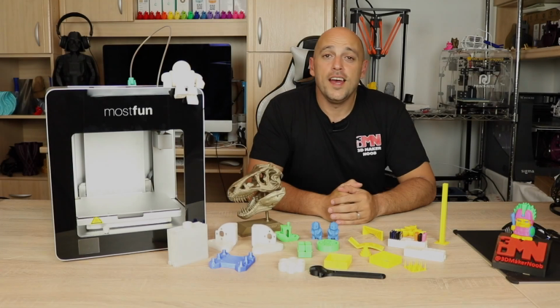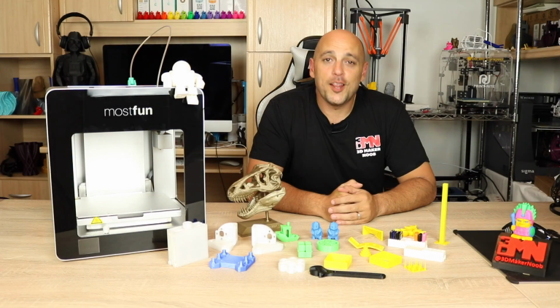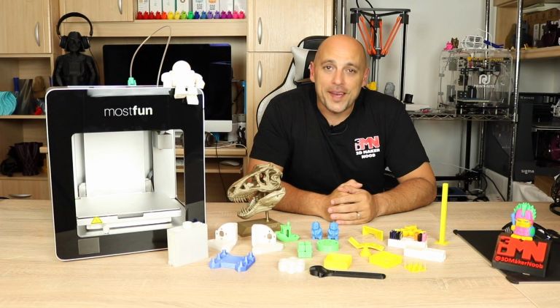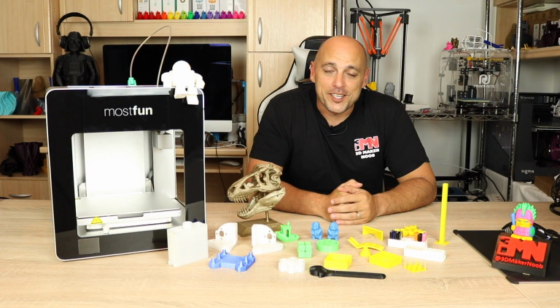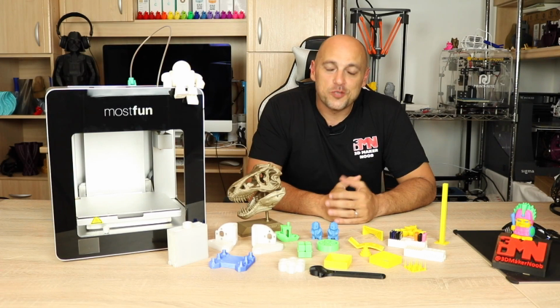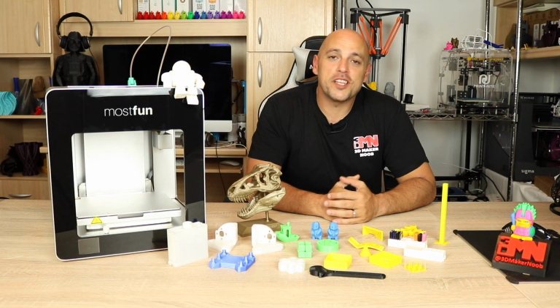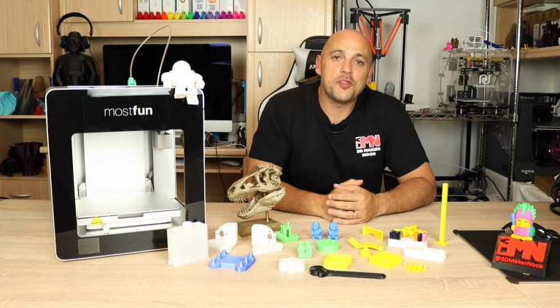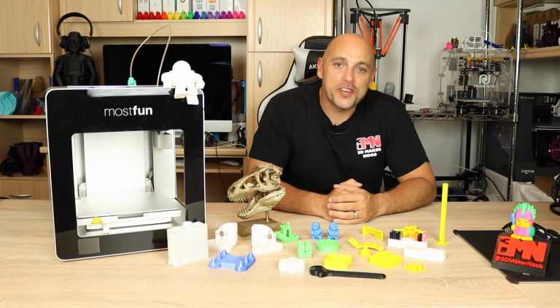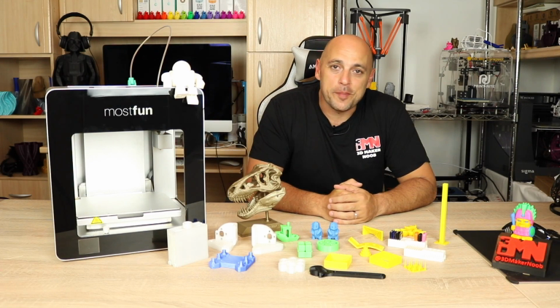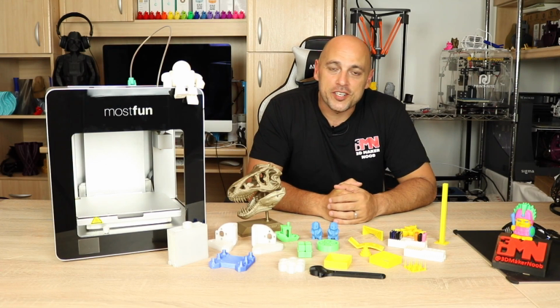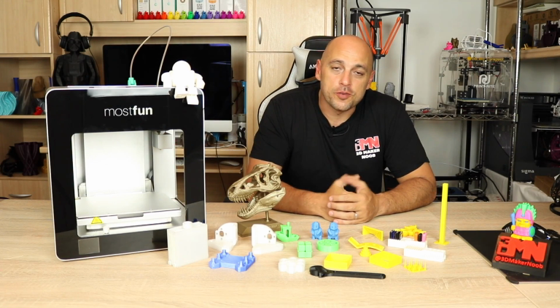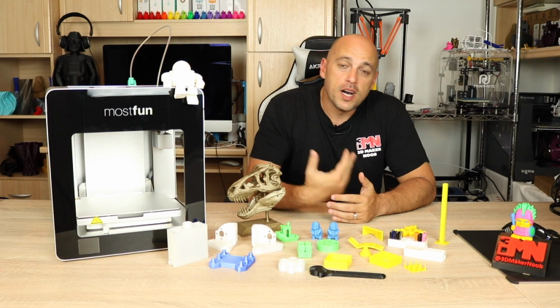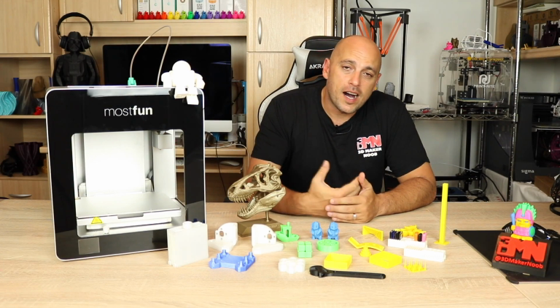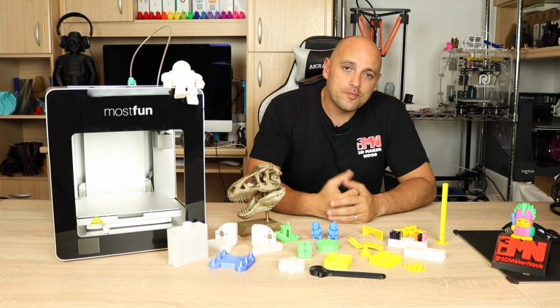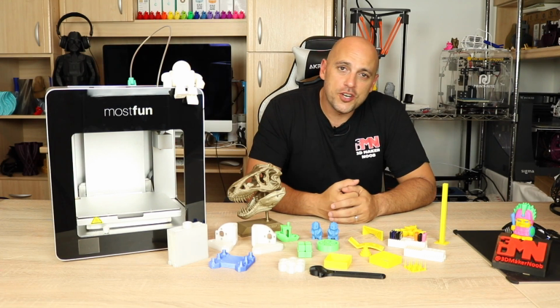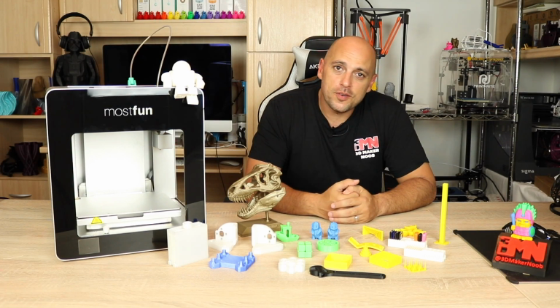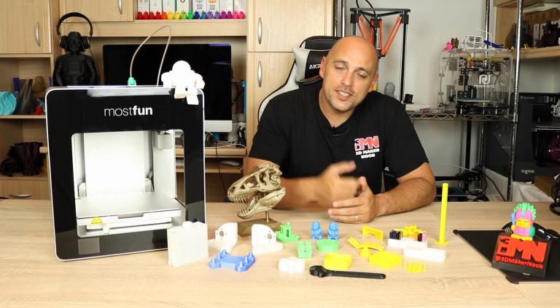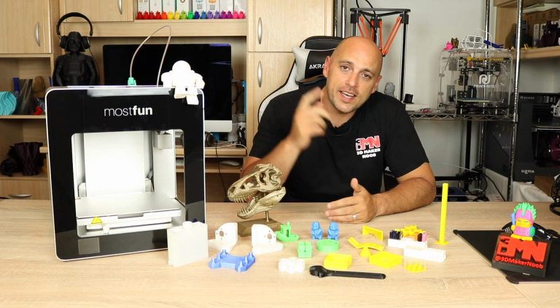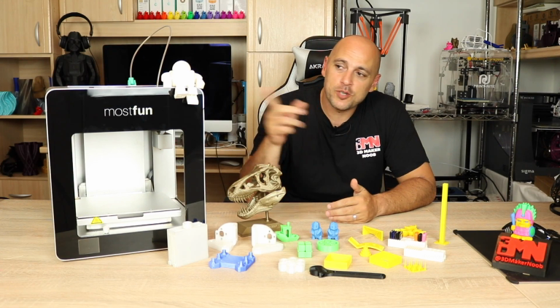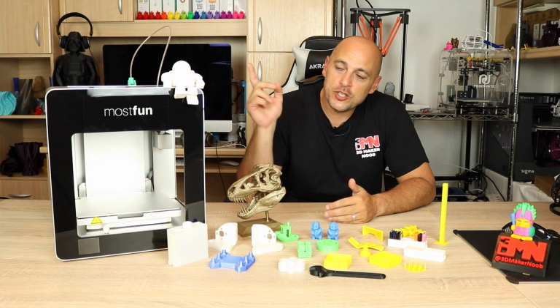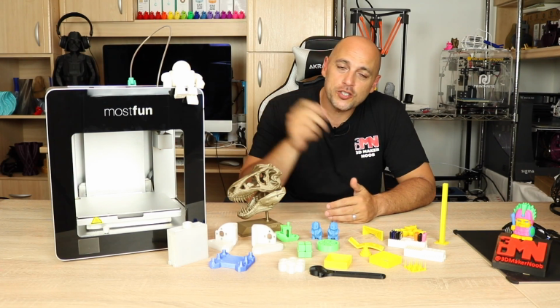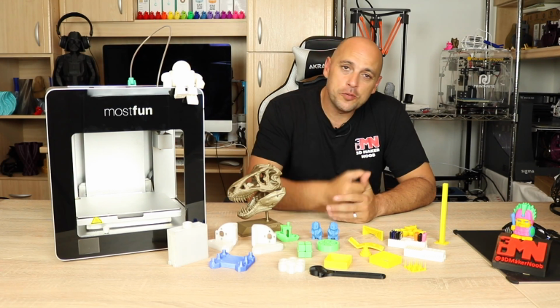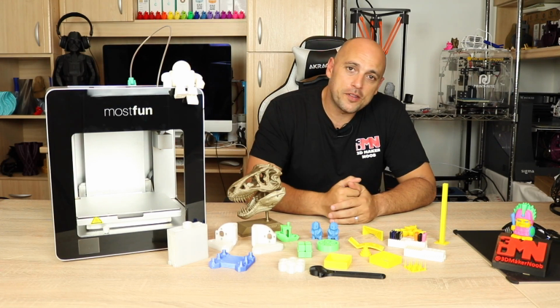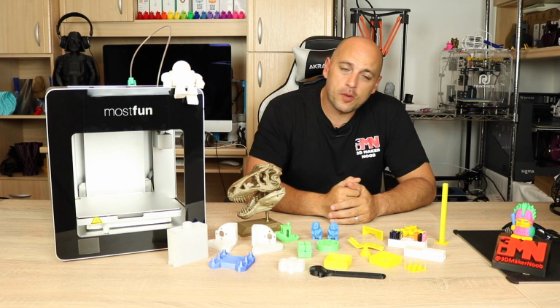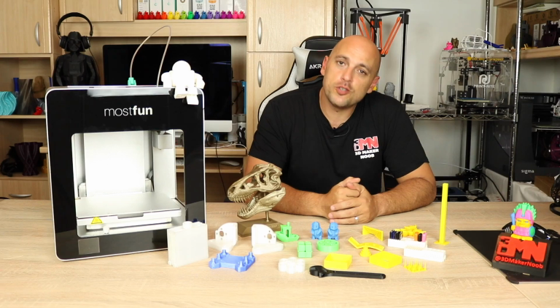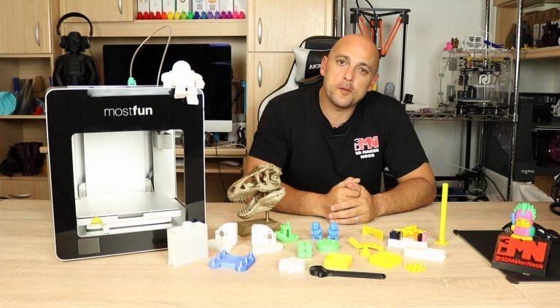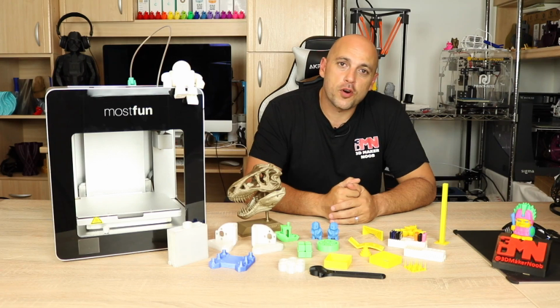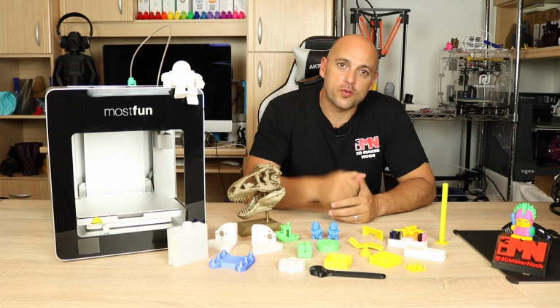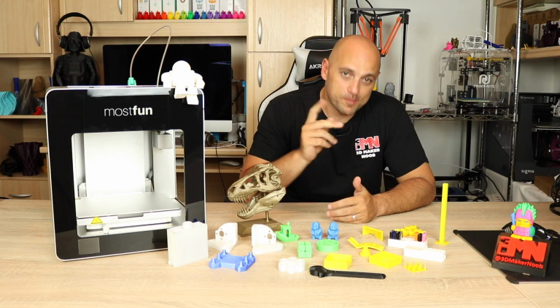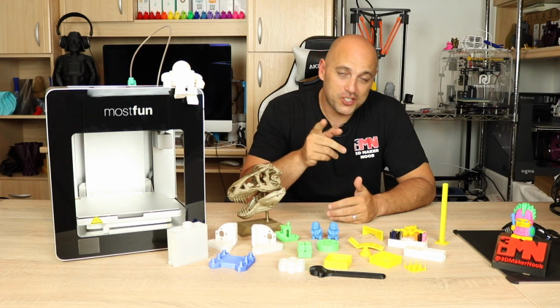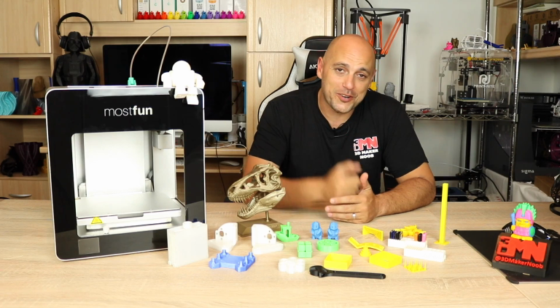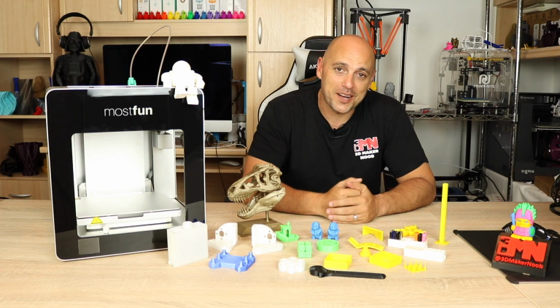Hello Makers! Welcome to 3D Maker Noob. I'm Joe and today I'm going to talk to you about the MostFun Pro. Stick around!